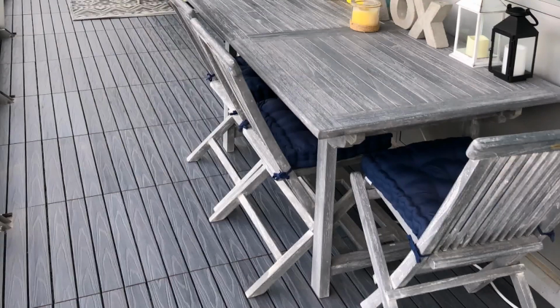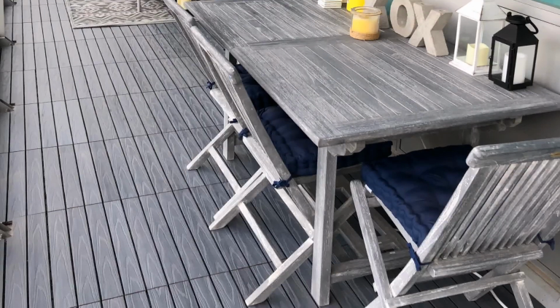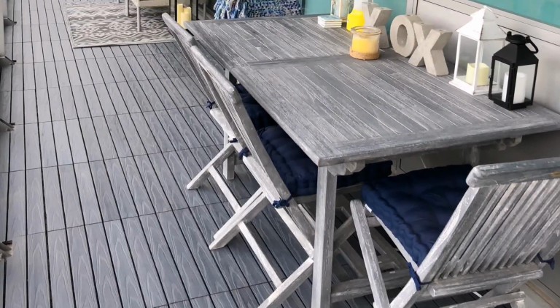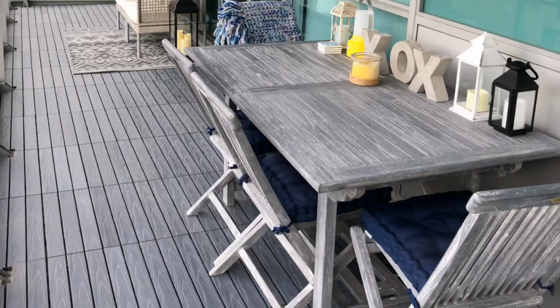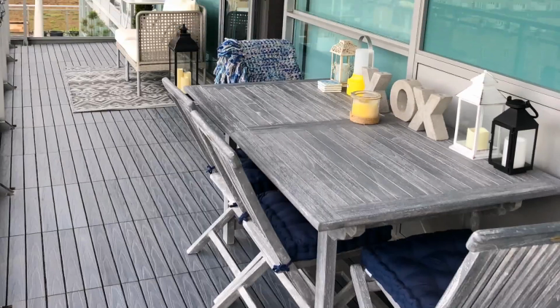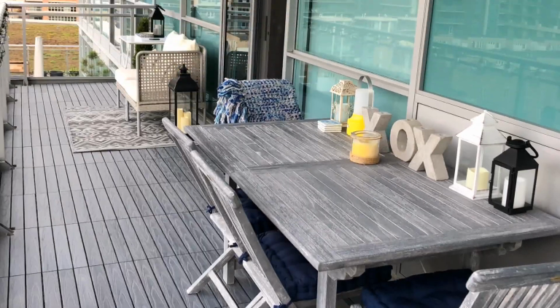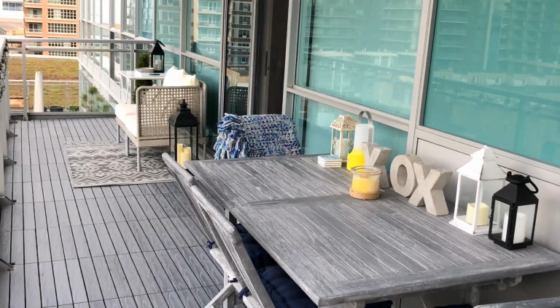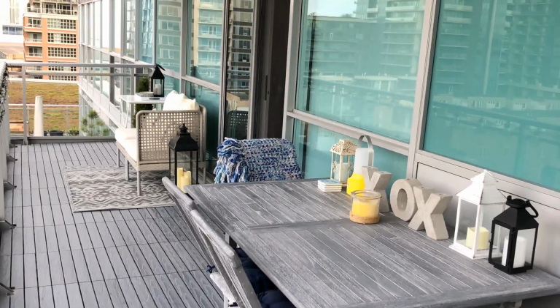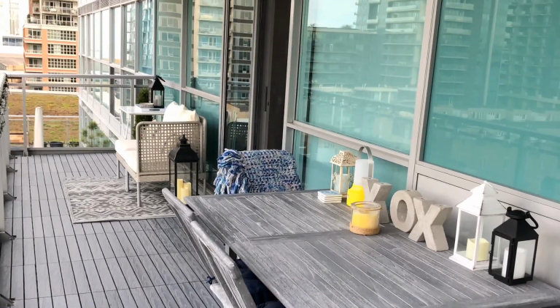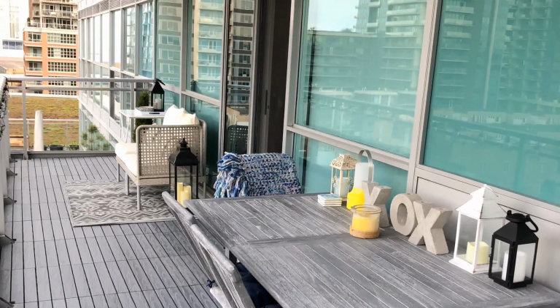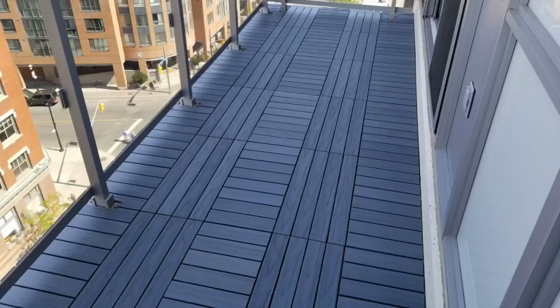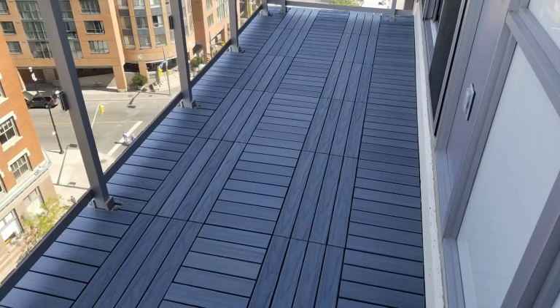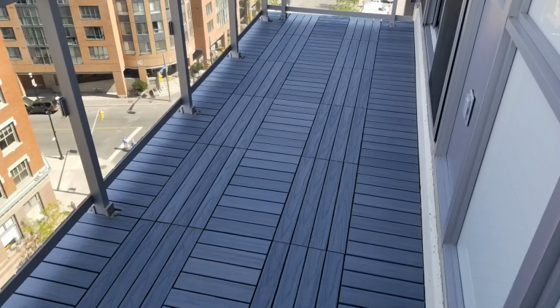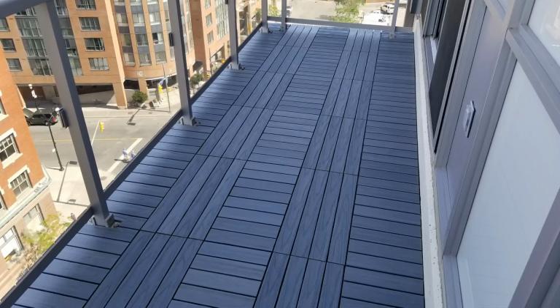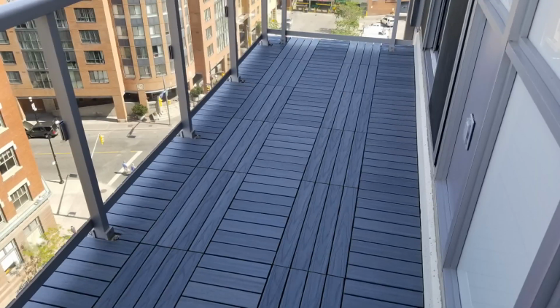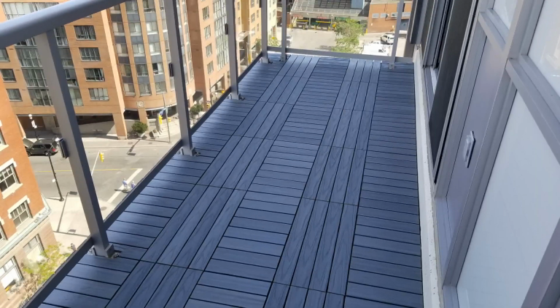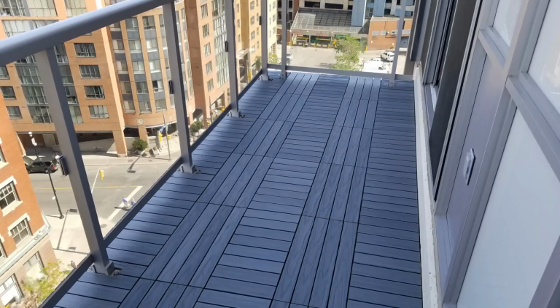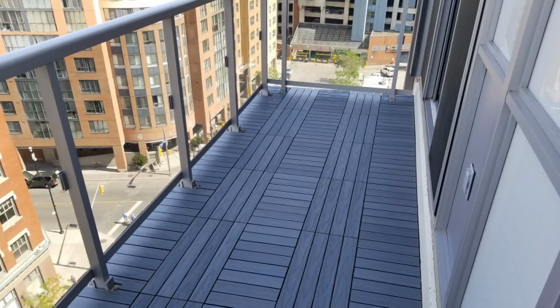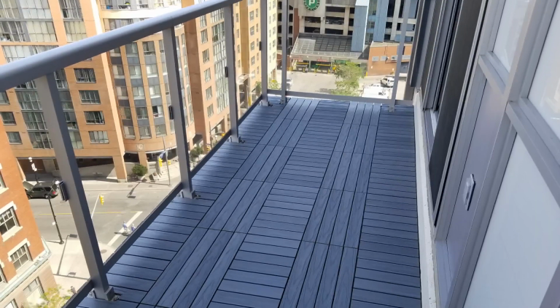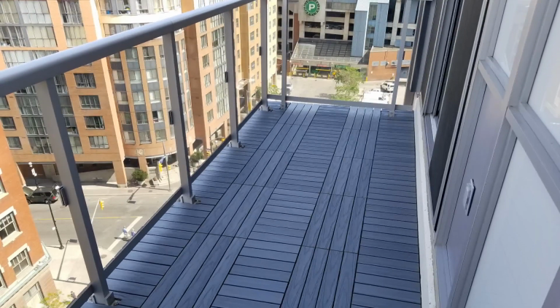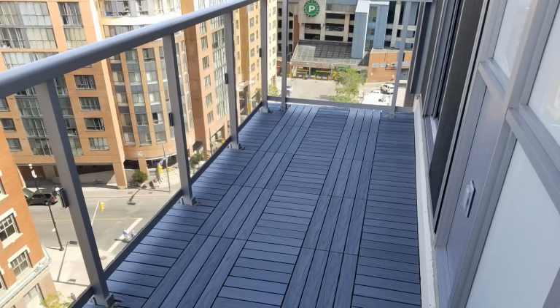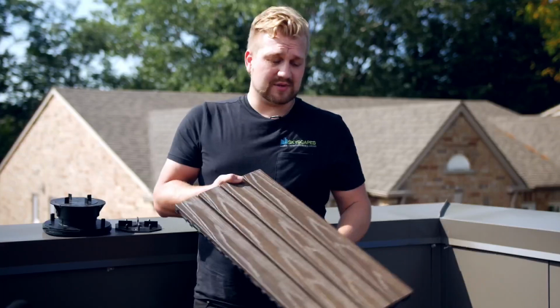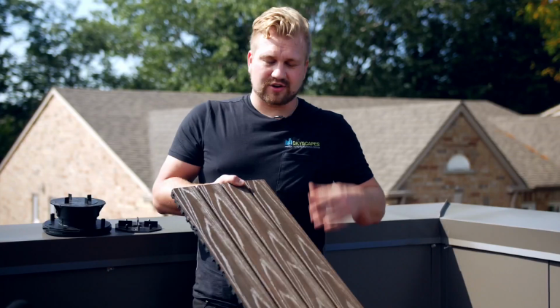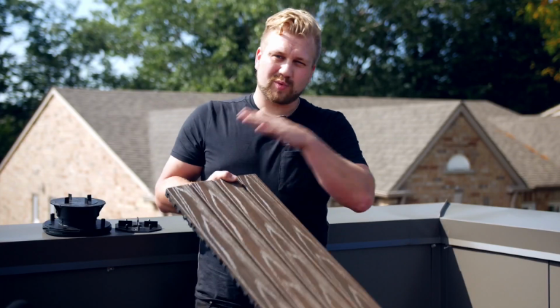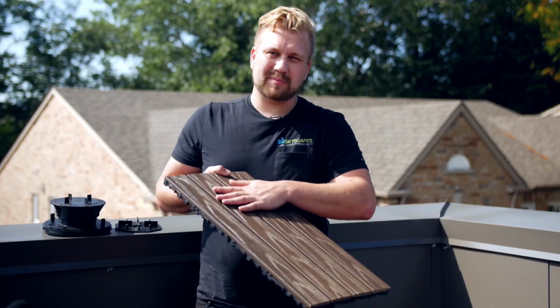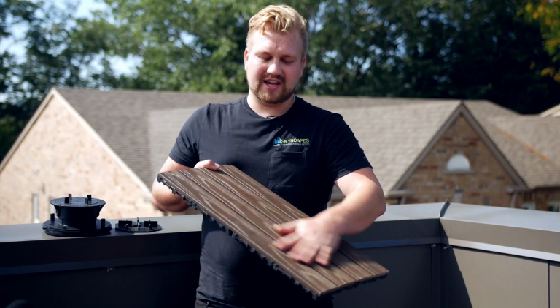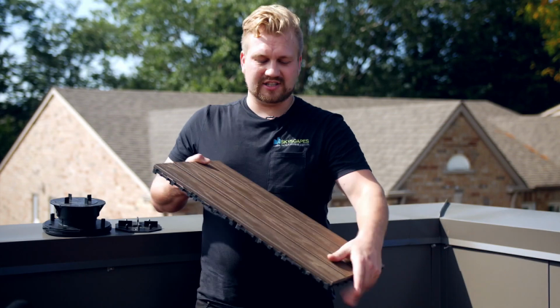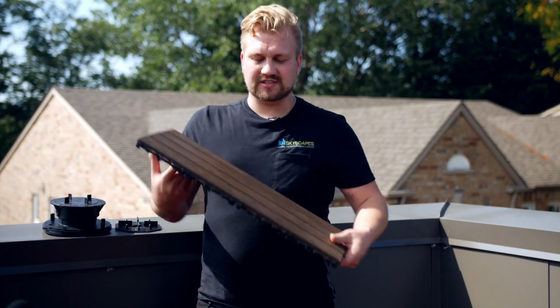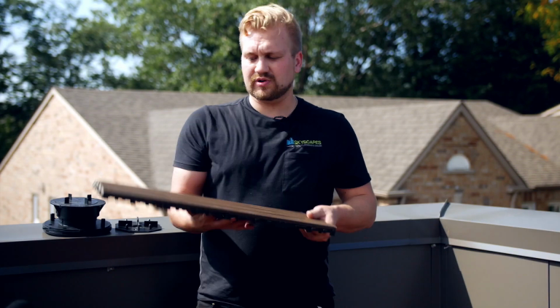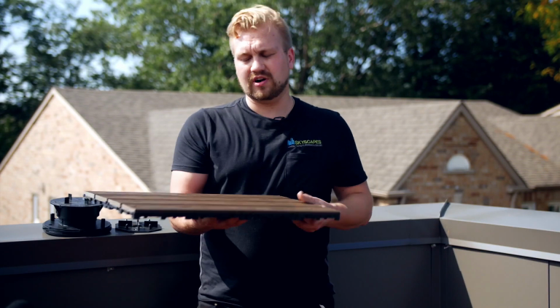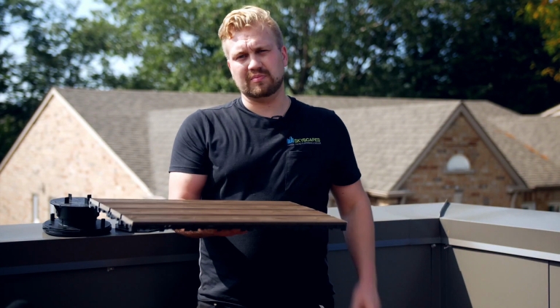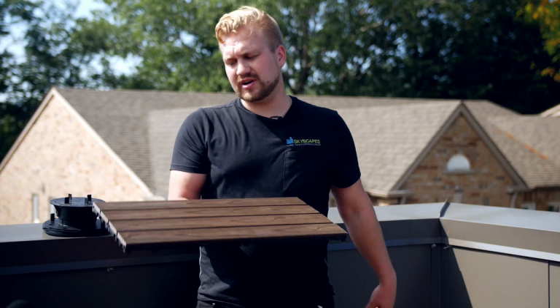A condo balcony, an existing deck, cracked interlock in your backyard — but I would say our number one application is for the condo market.